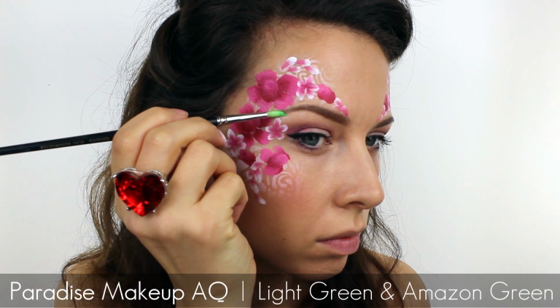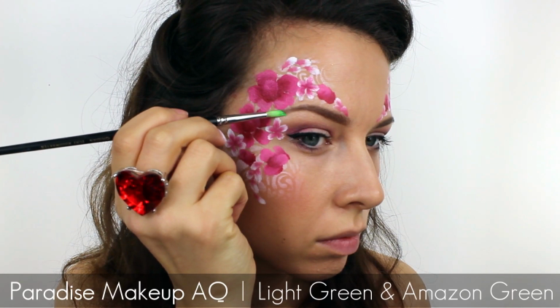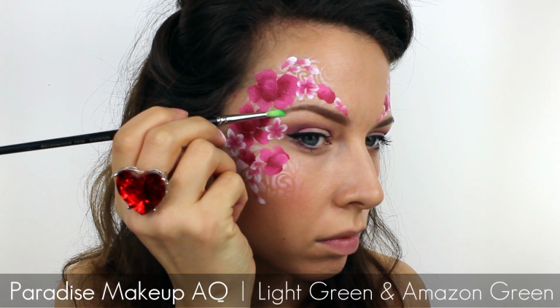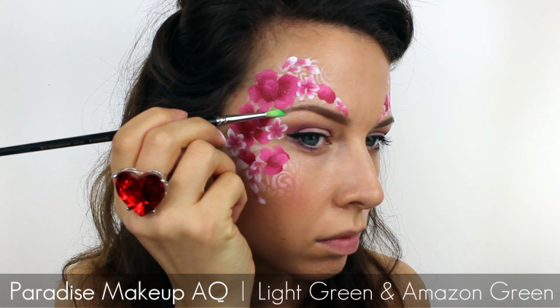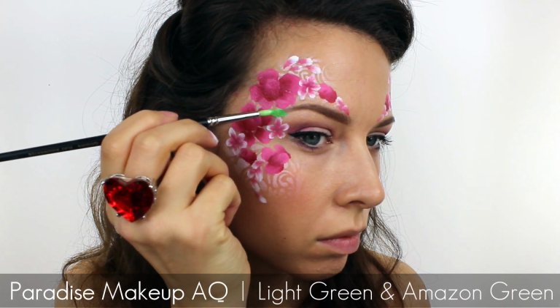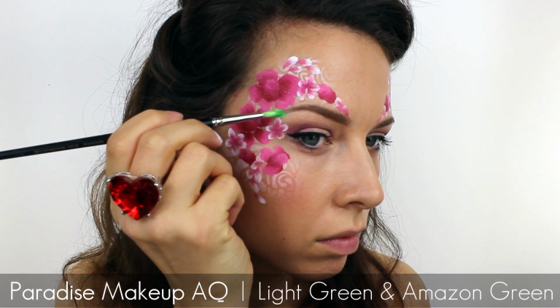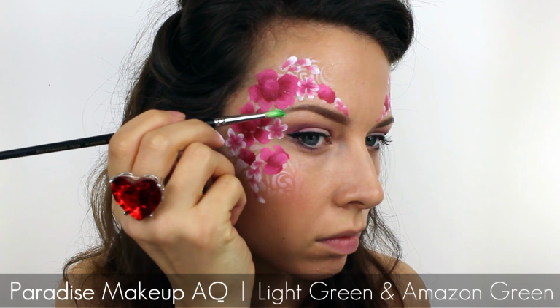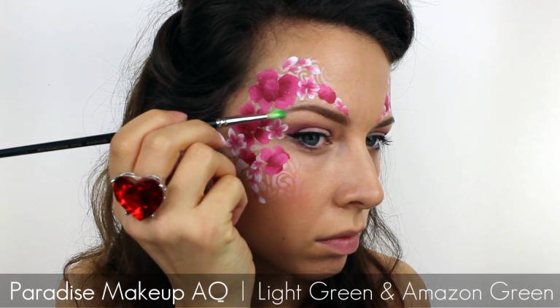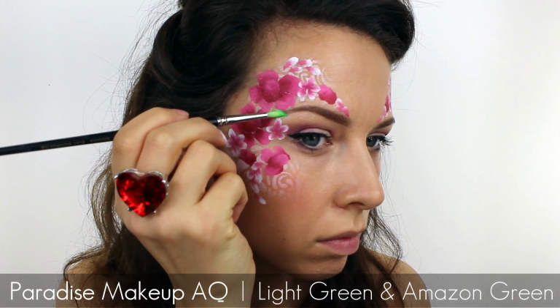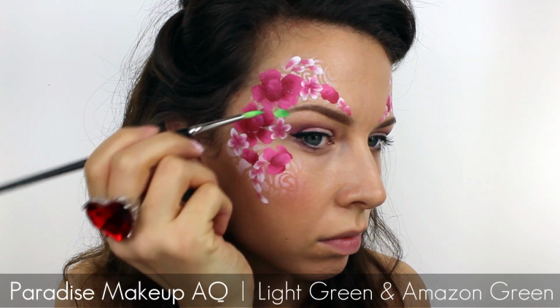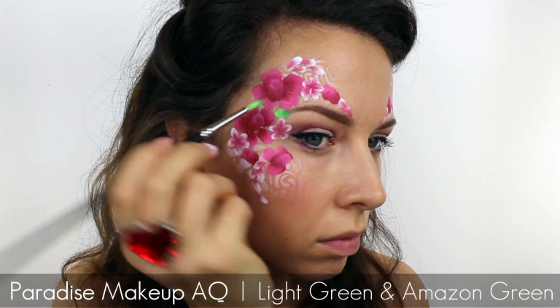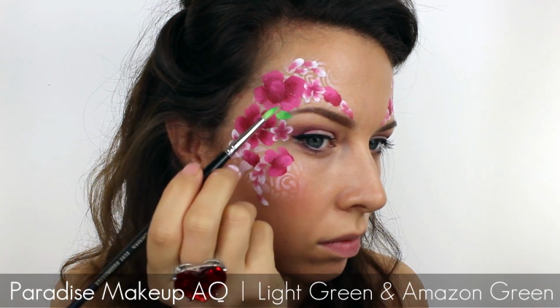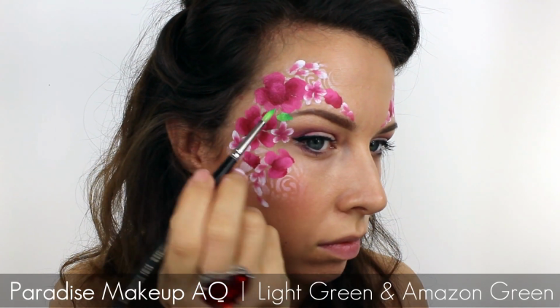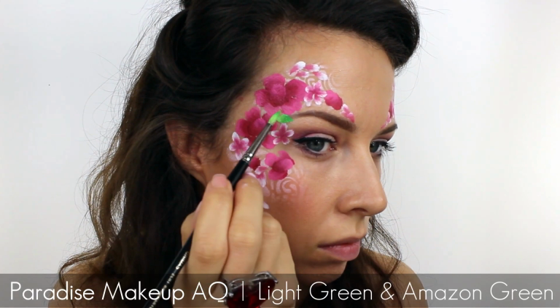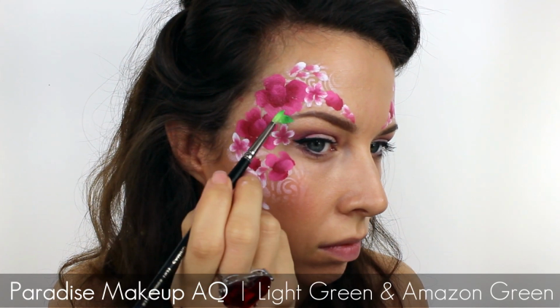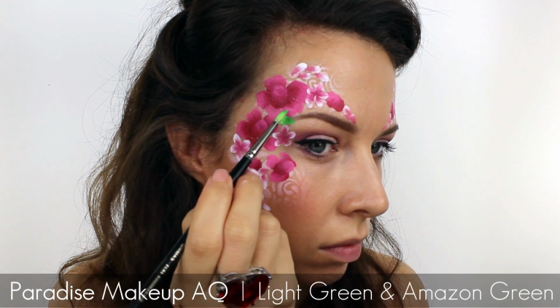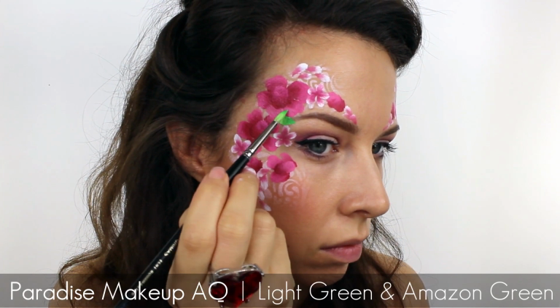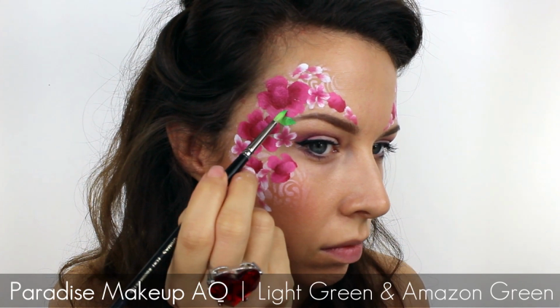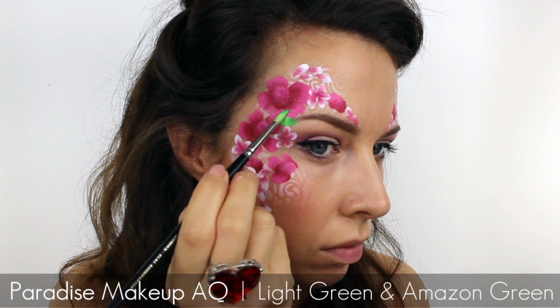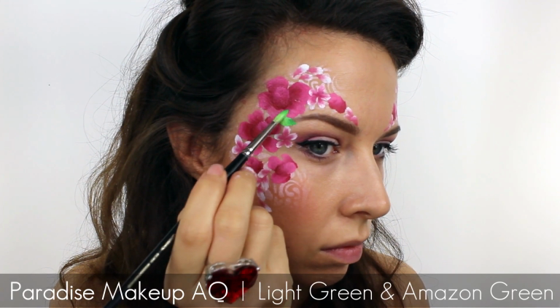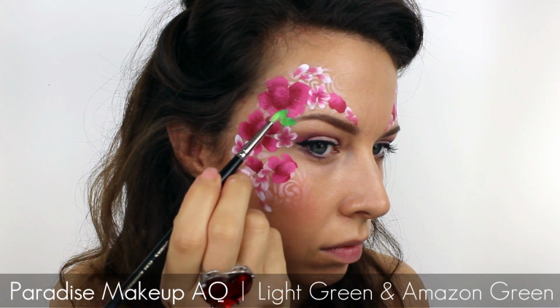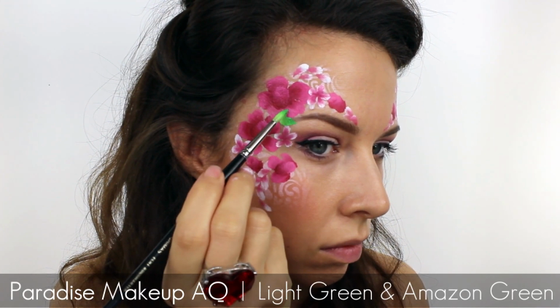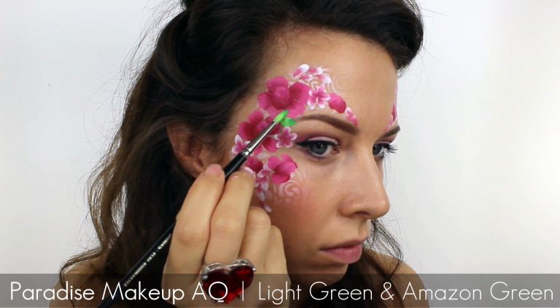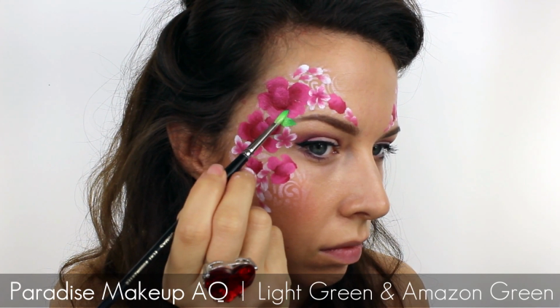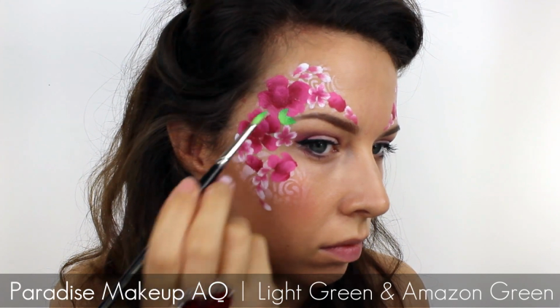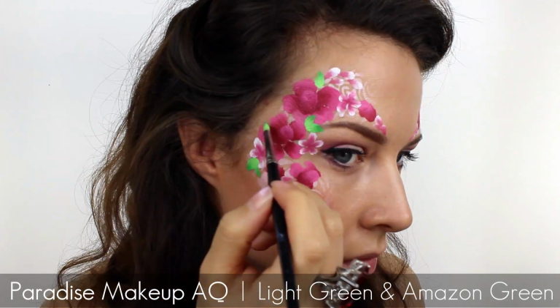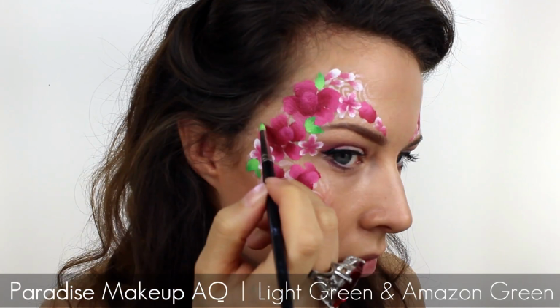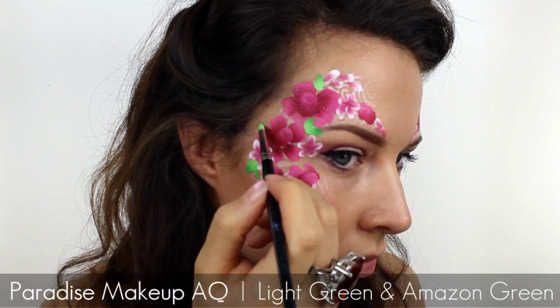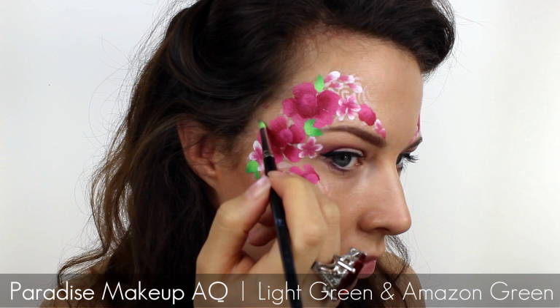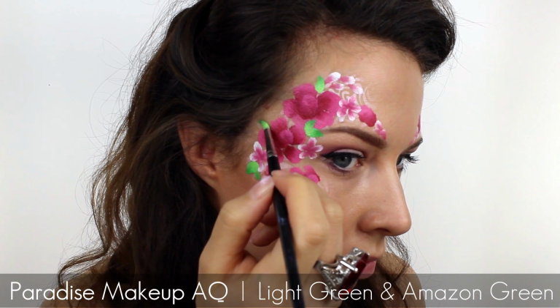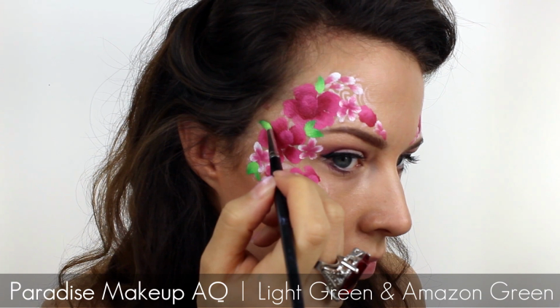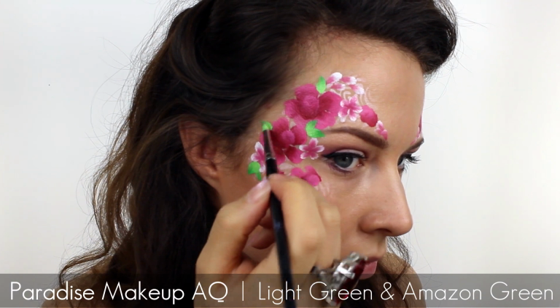Using the same double loading technique I took a bright green with a dark green on the tip and I painted in a few leaves.